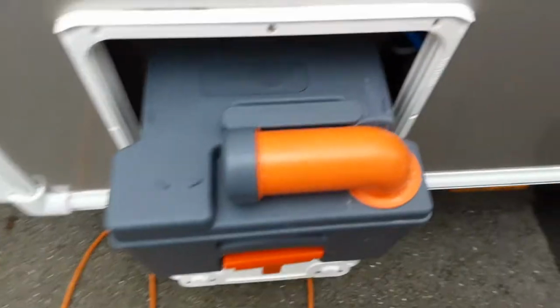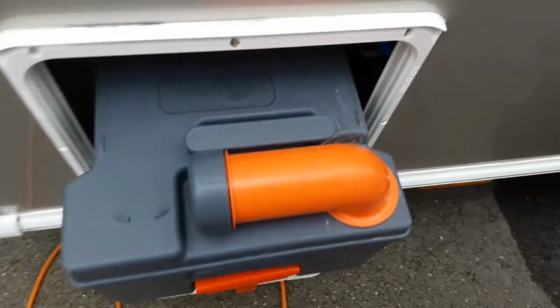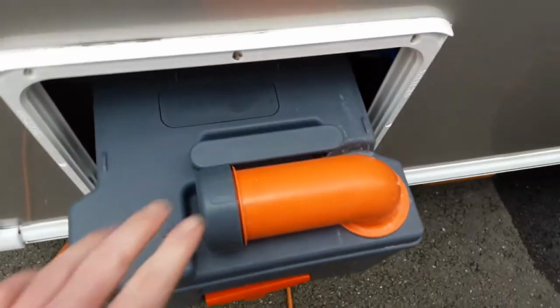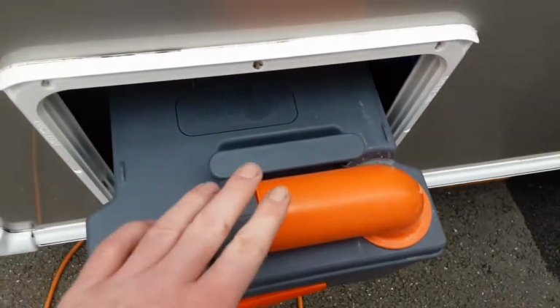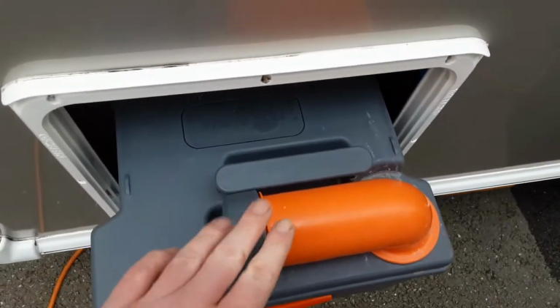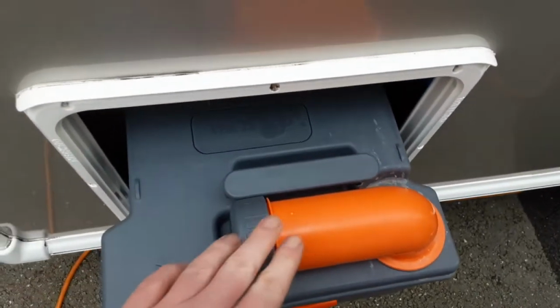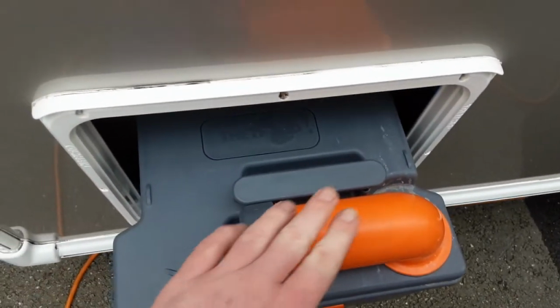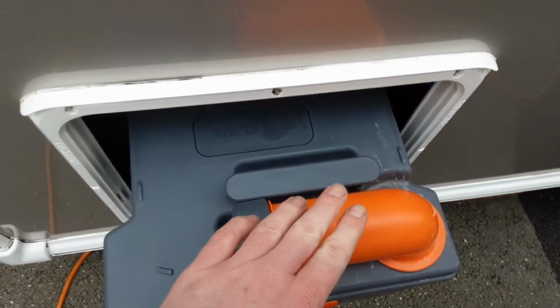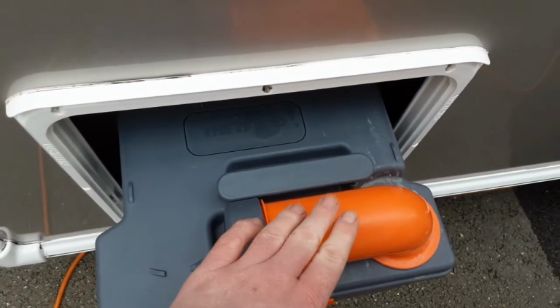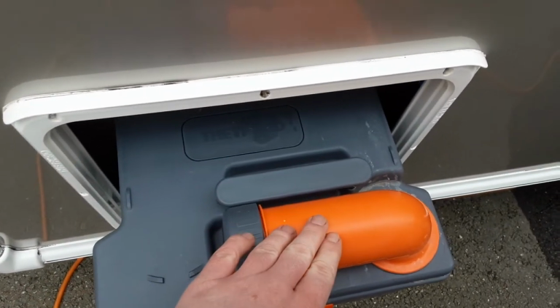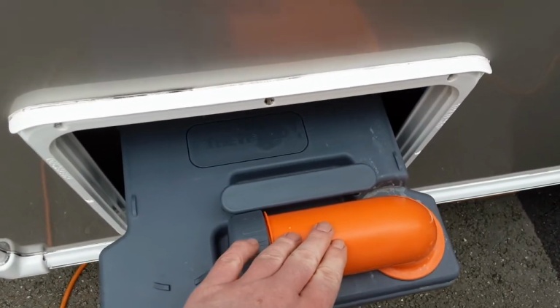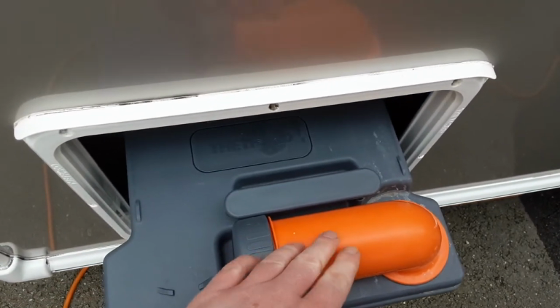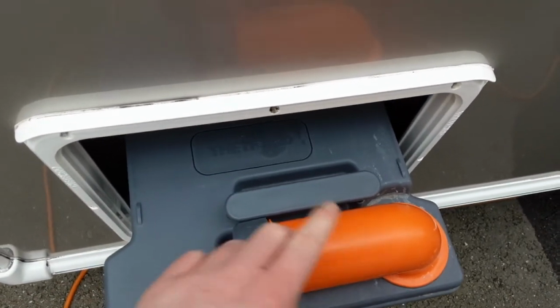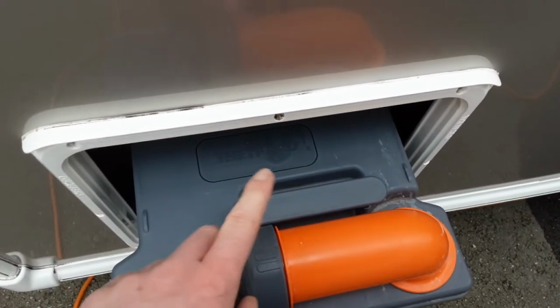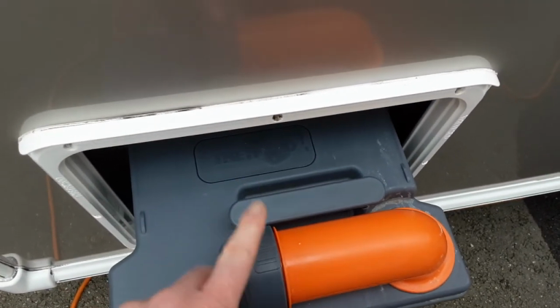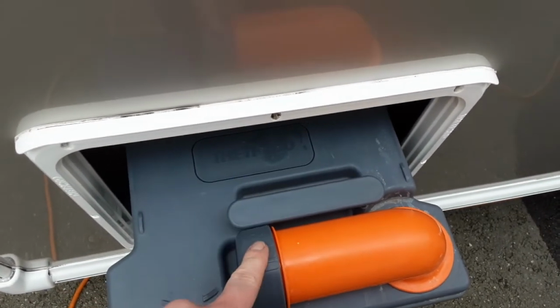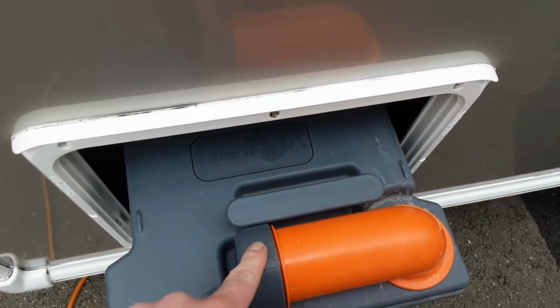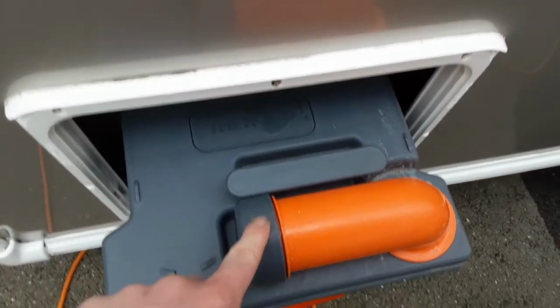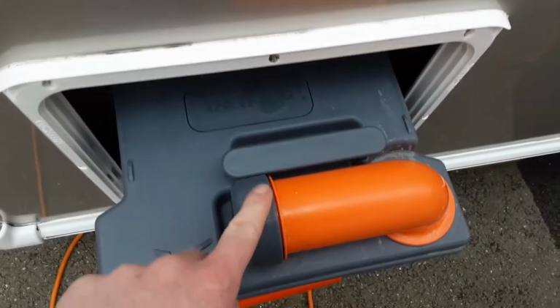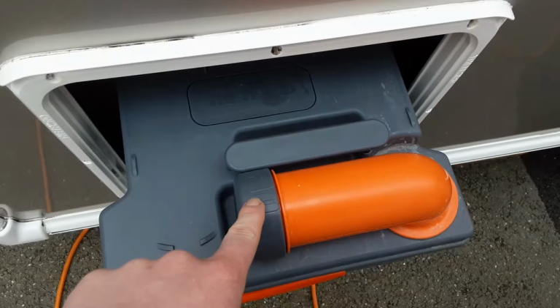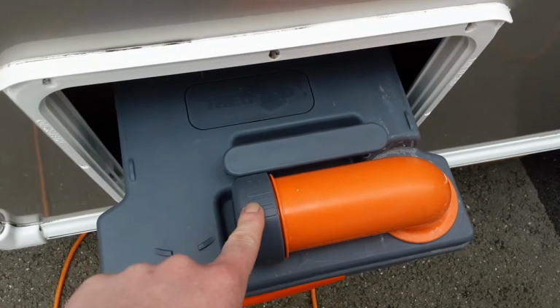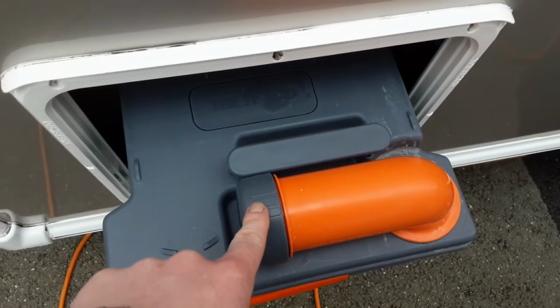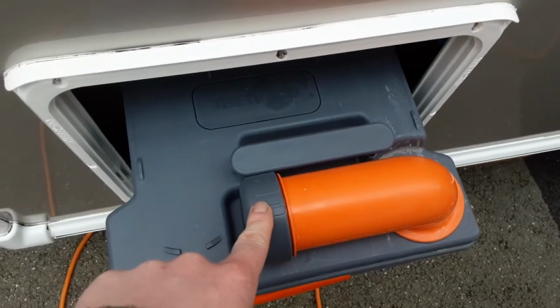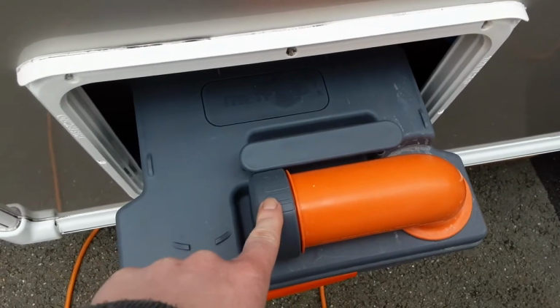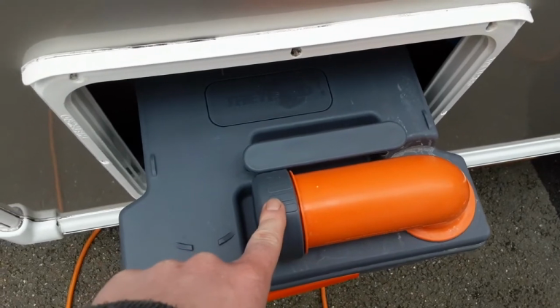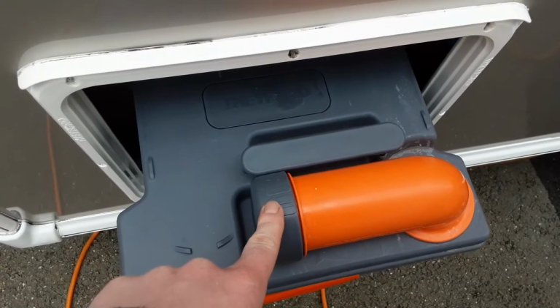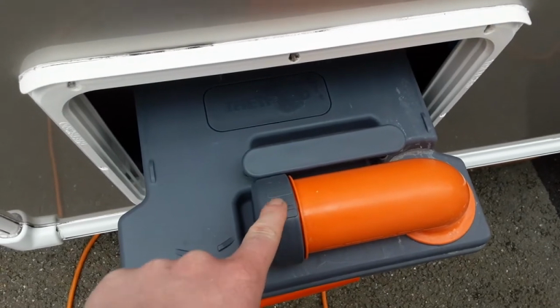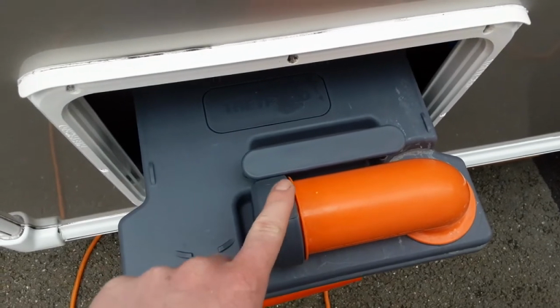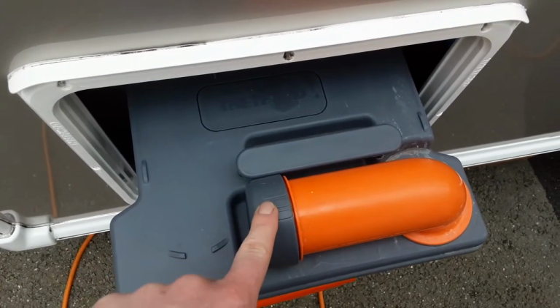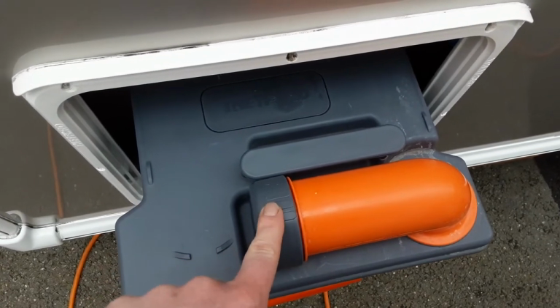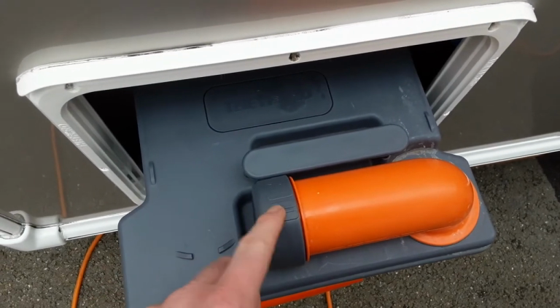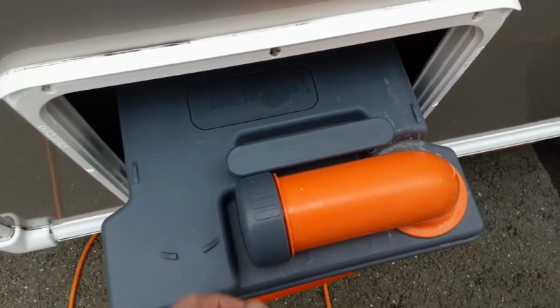Before you use this, you'll need to put one litre of water in and a capful — the cap being this grey cap here — of the blue fluid.